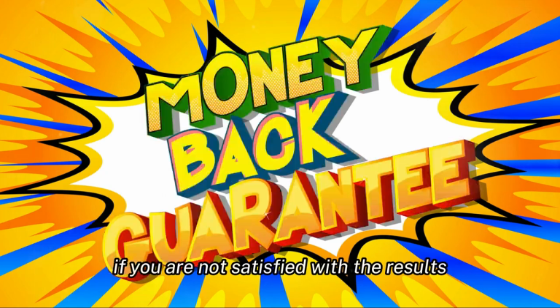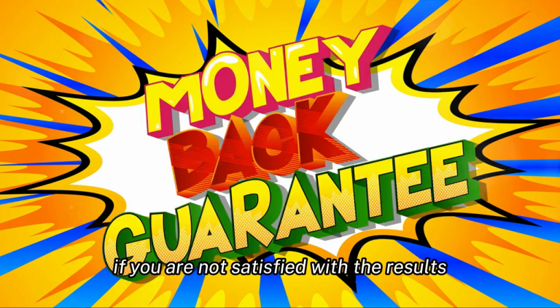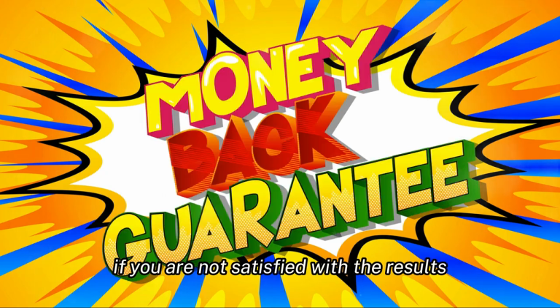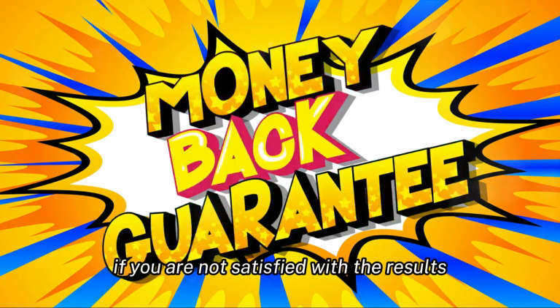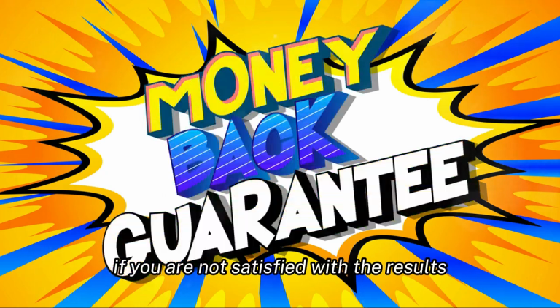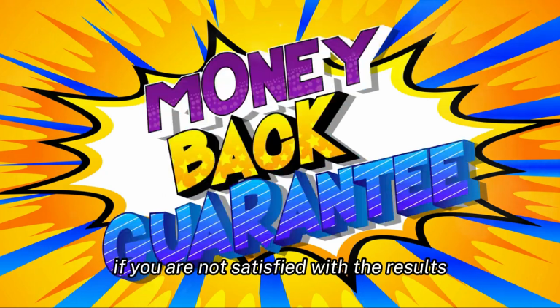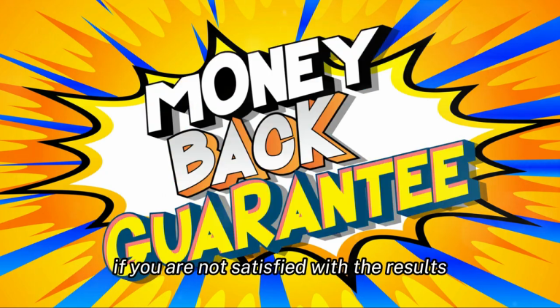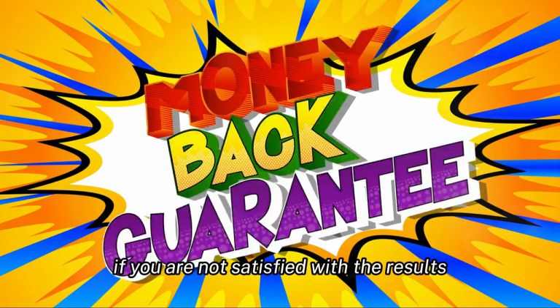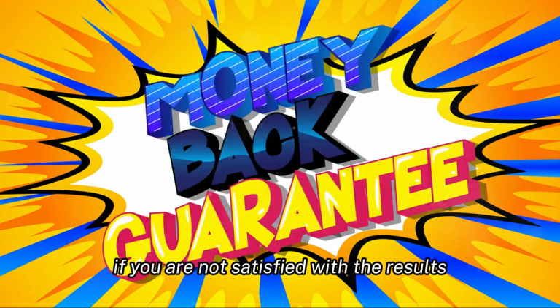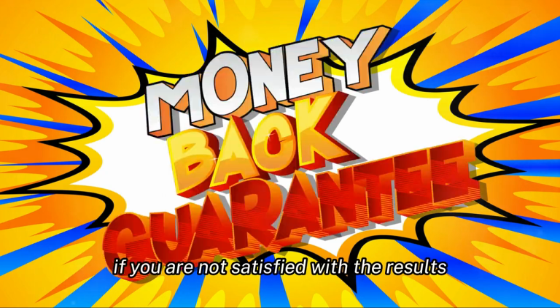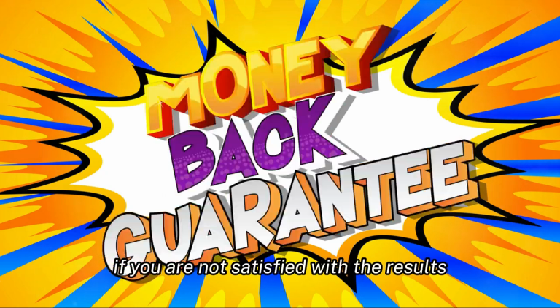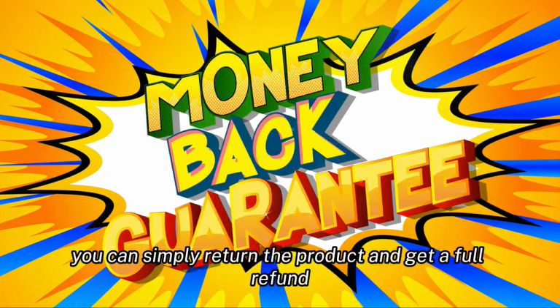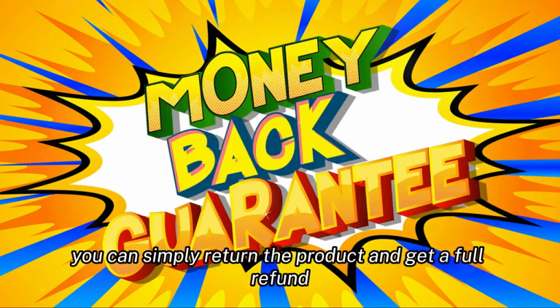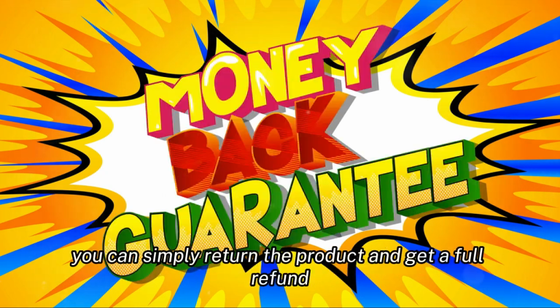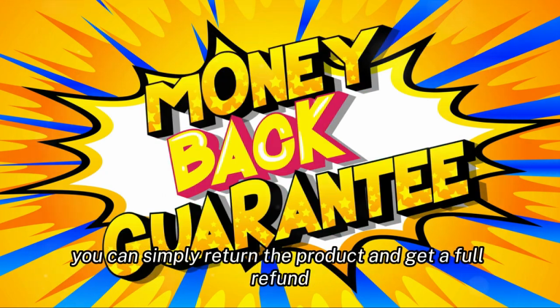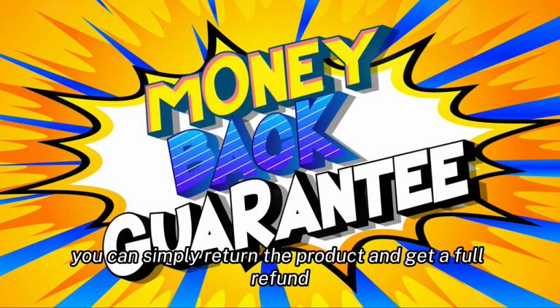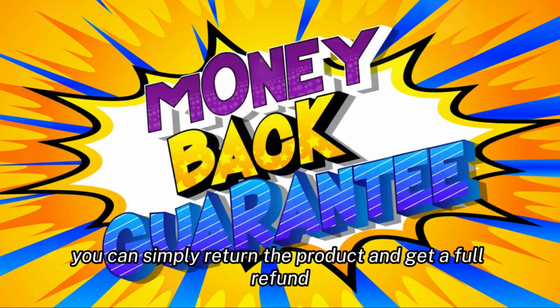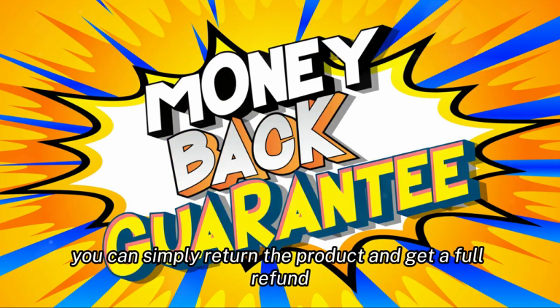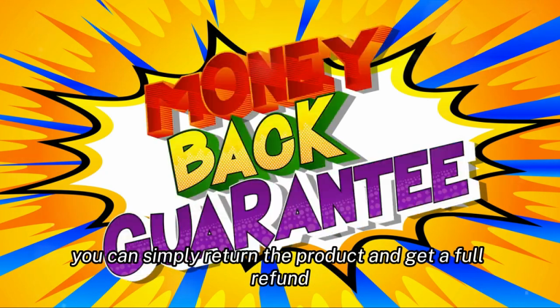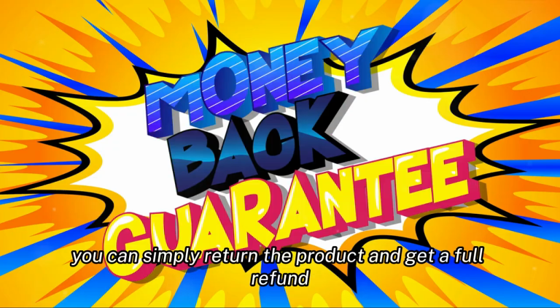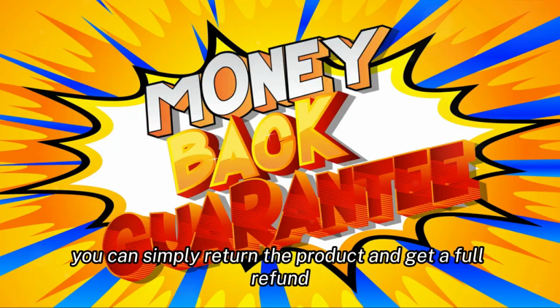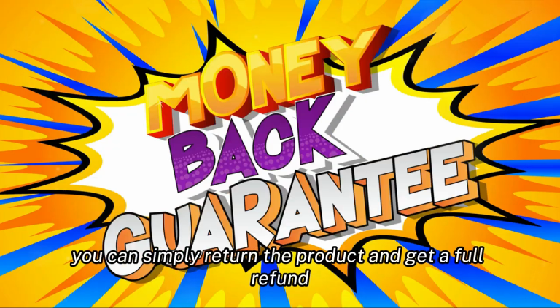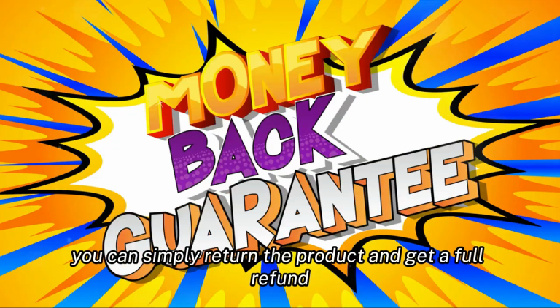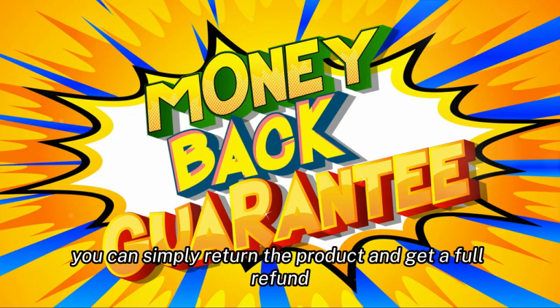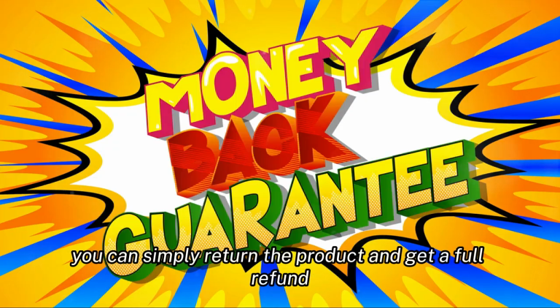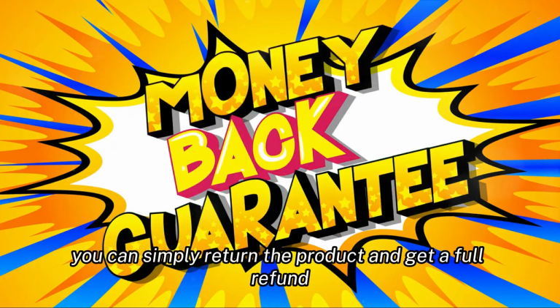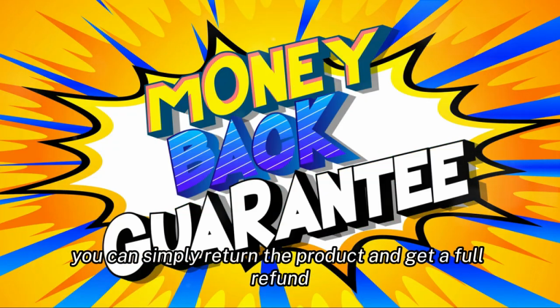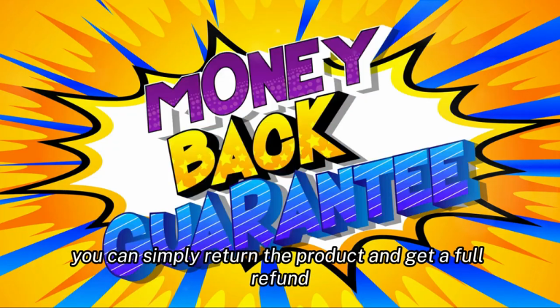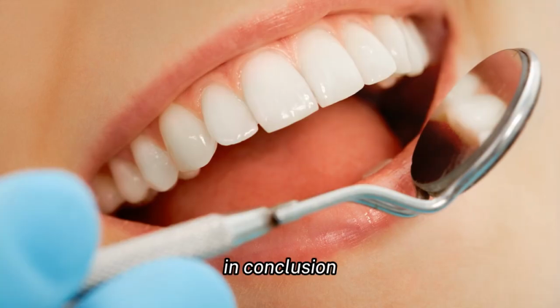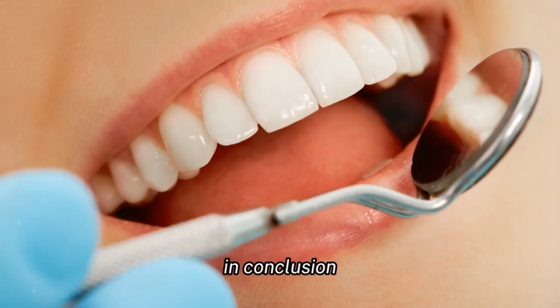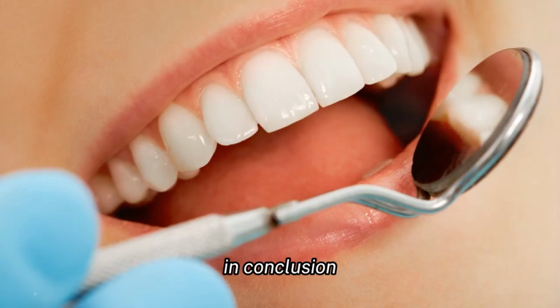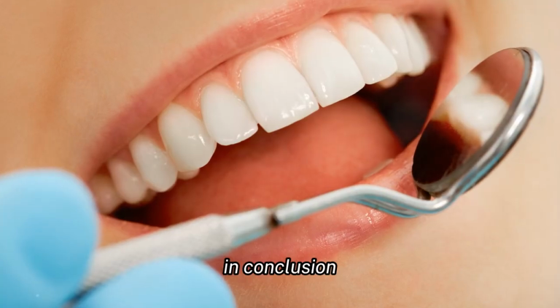Prudentum offers a 60-day money-back guarantee, giving customers the confidence to try the product risk-free. If you are not satisfied with the results, you can simply return the product and get a full refund.